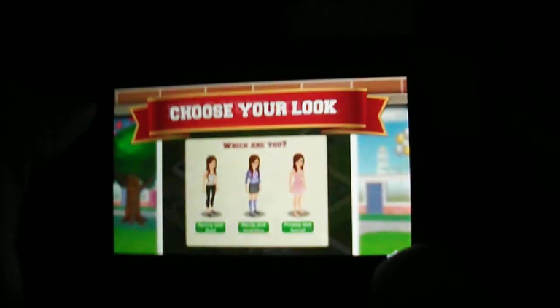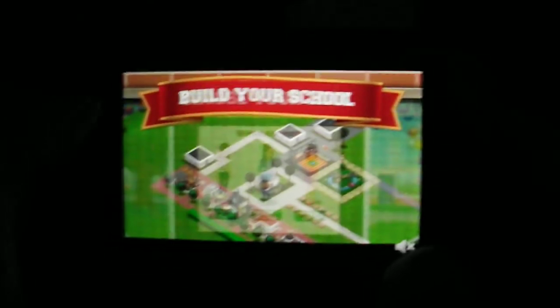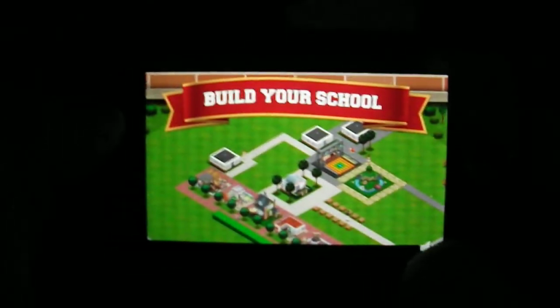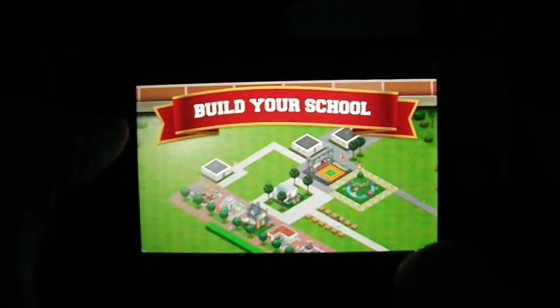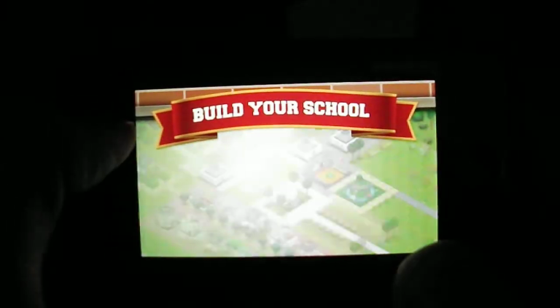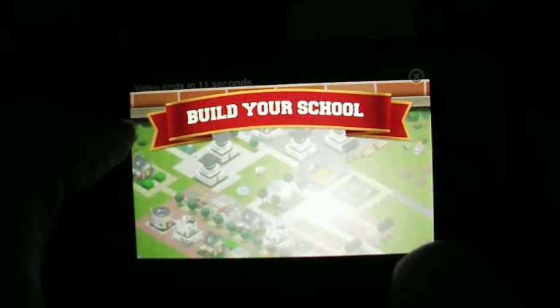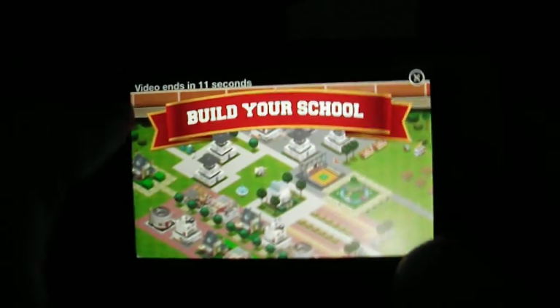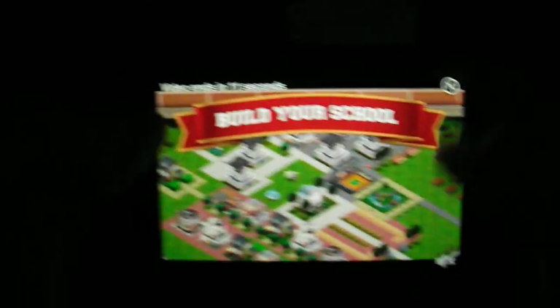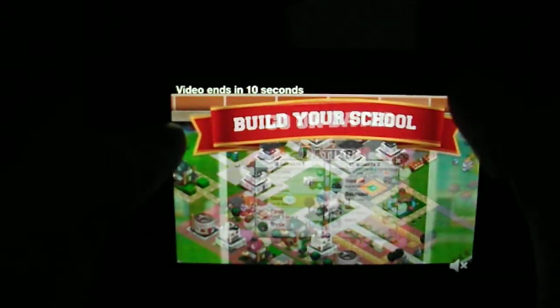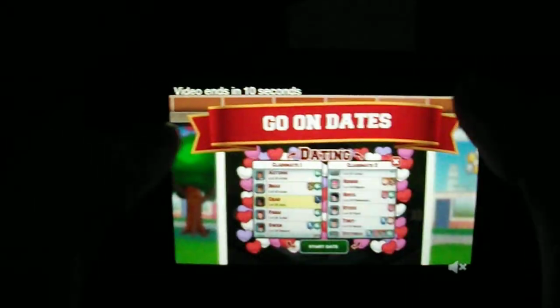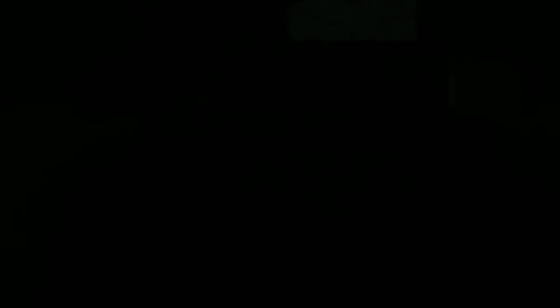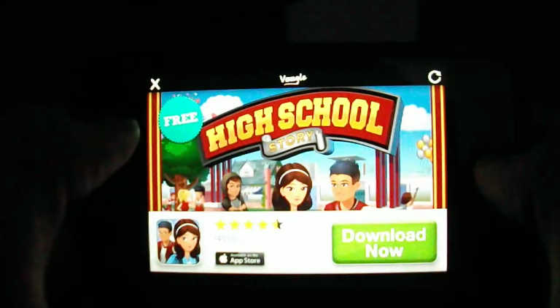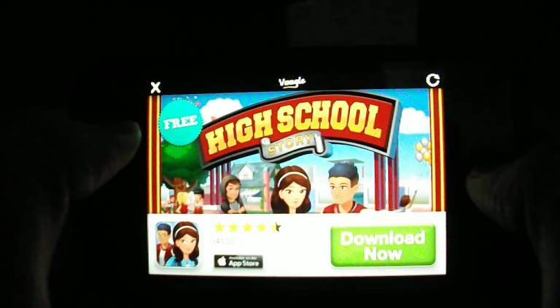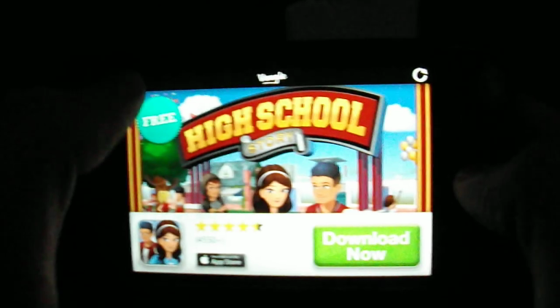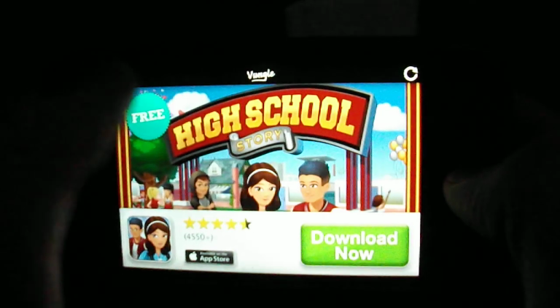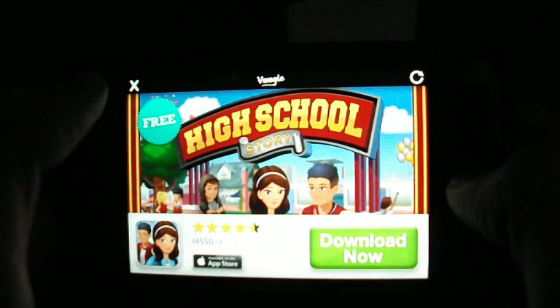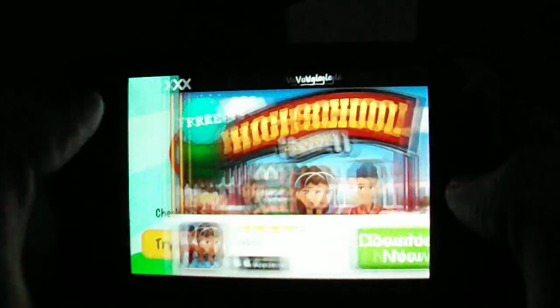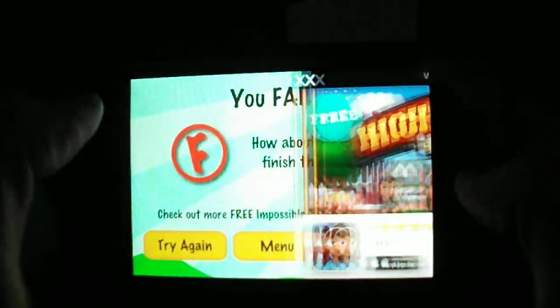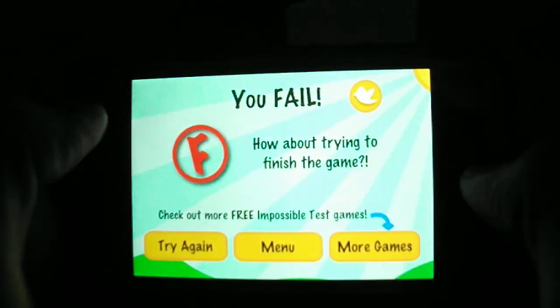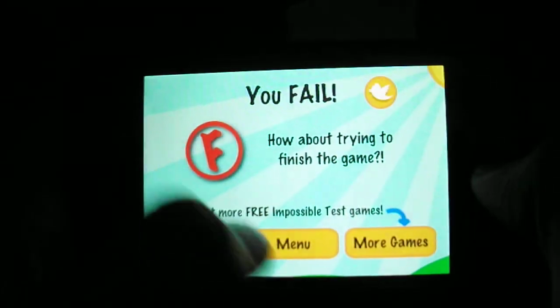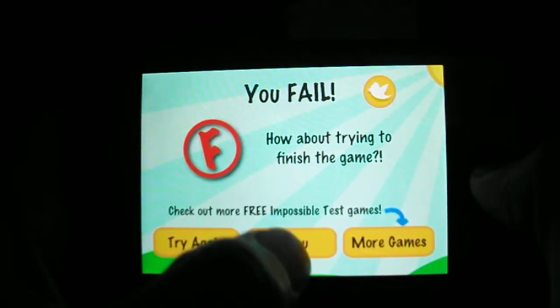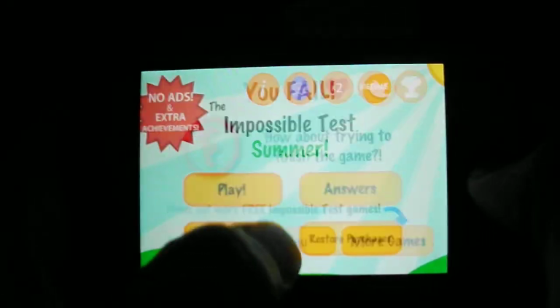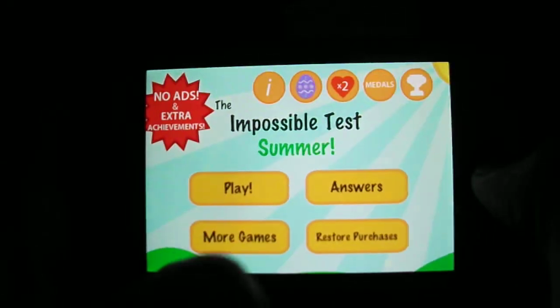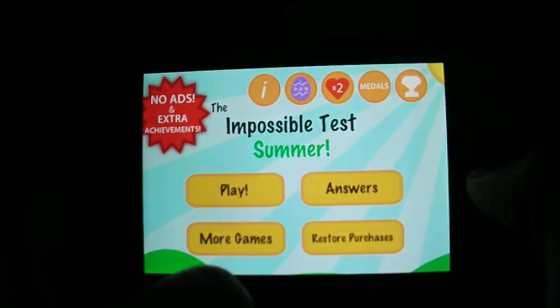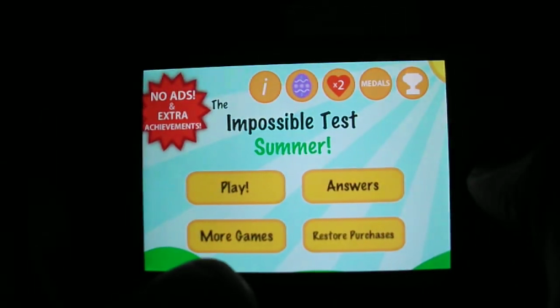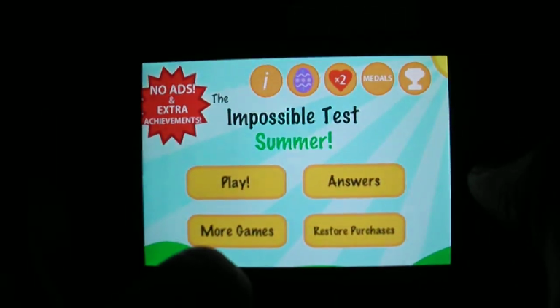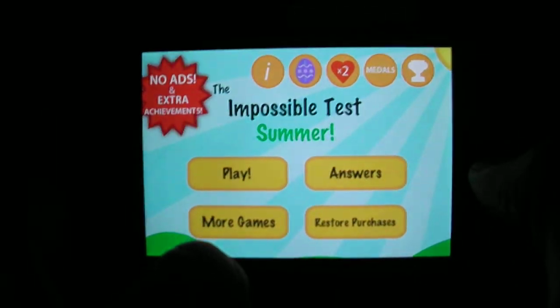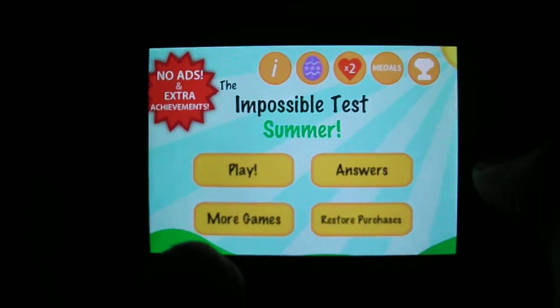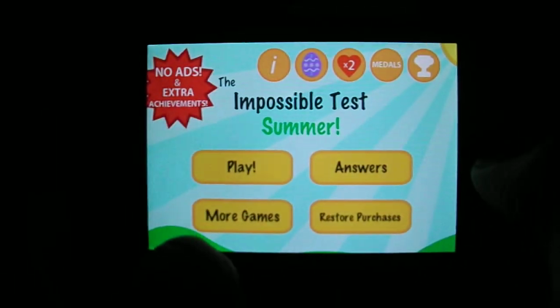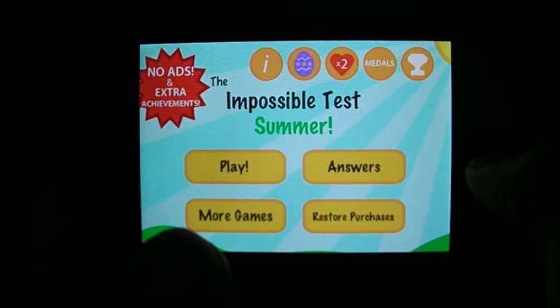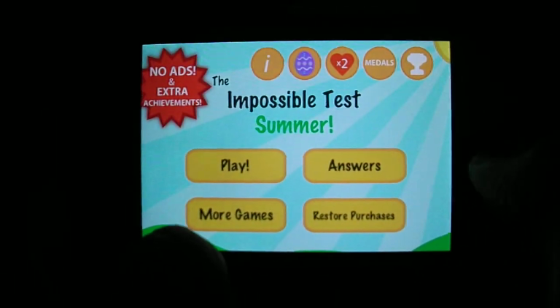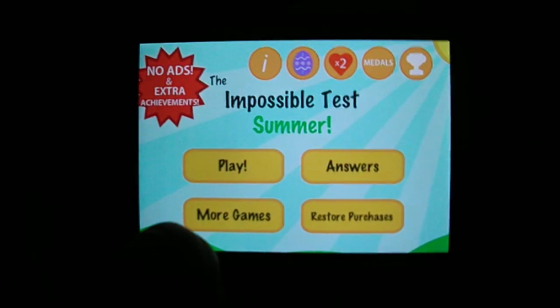You guys see how far you can get. Like I said, these impossible tests are really worth checking out because they will turn you schizoid when you keep playing the same one. But thank you for watching guys and I'll see you later.